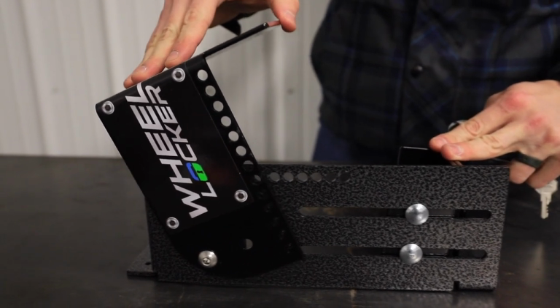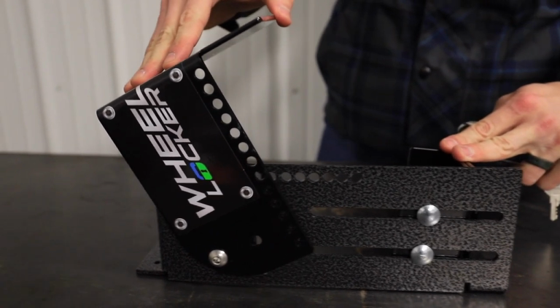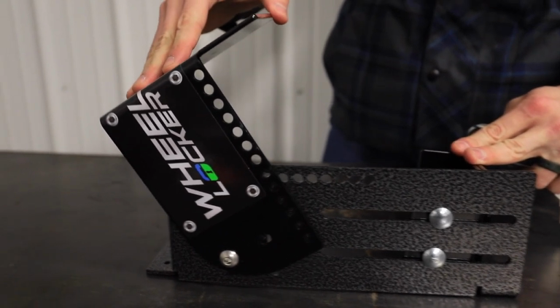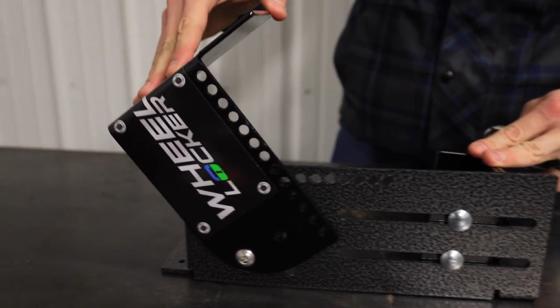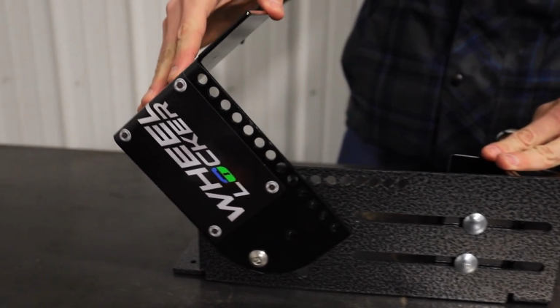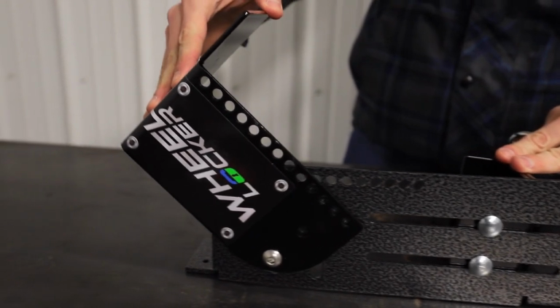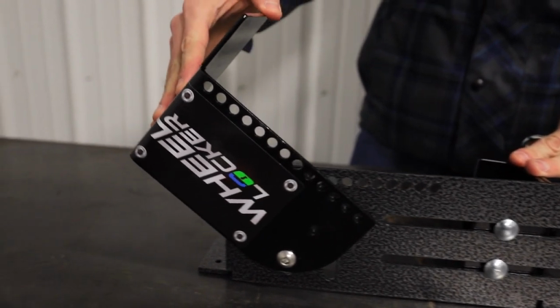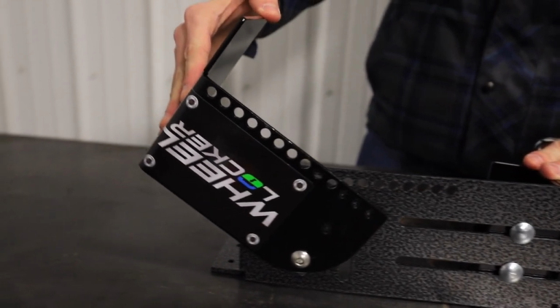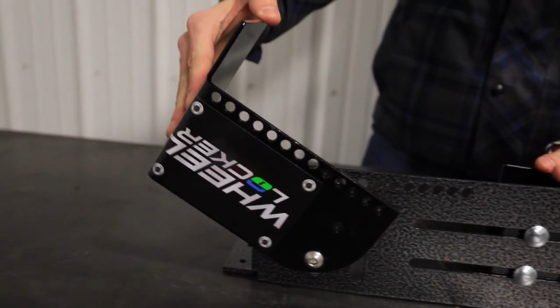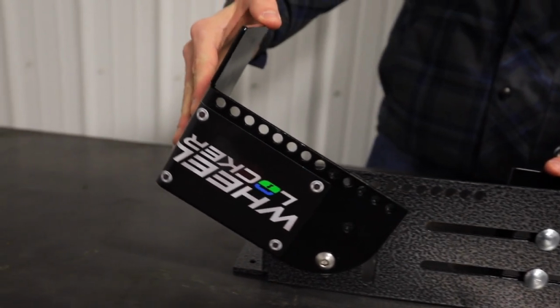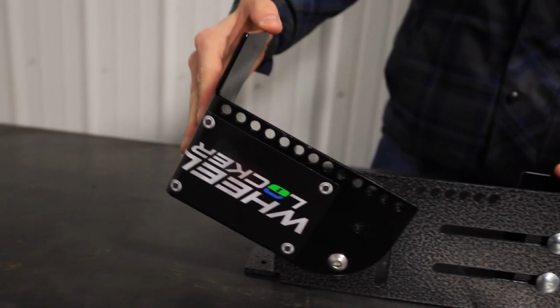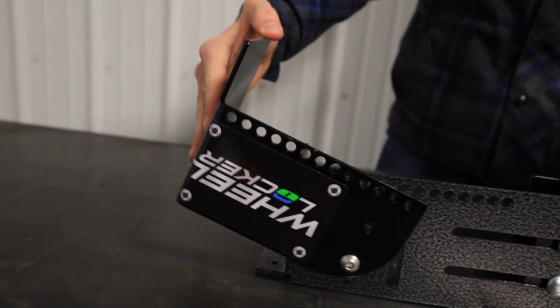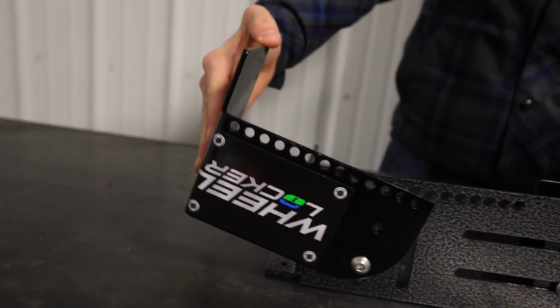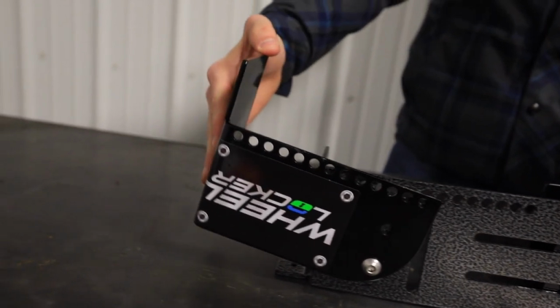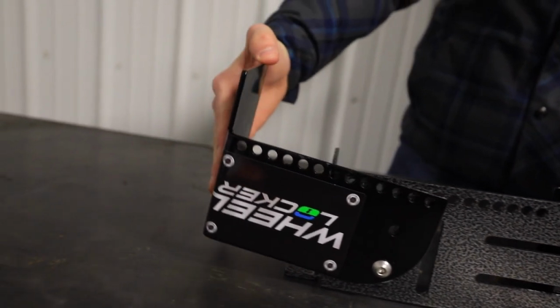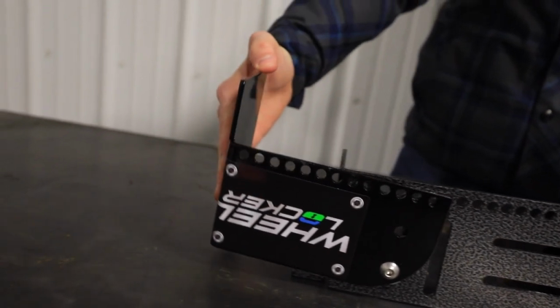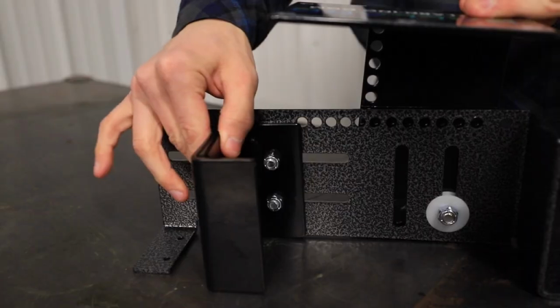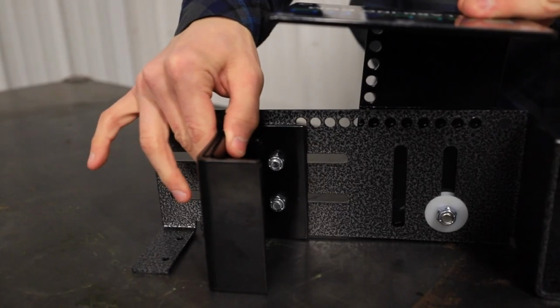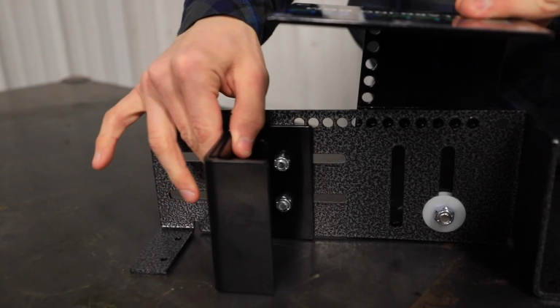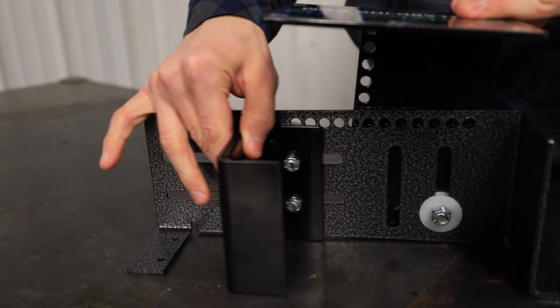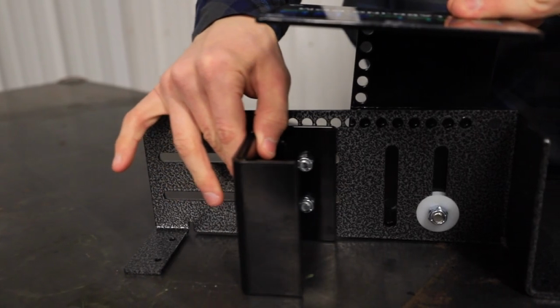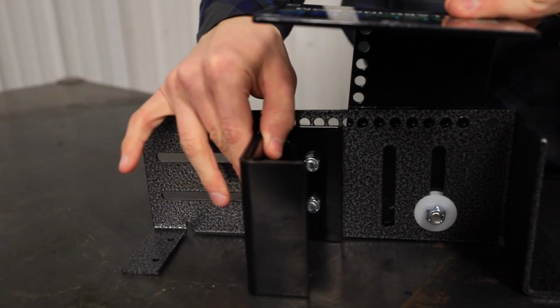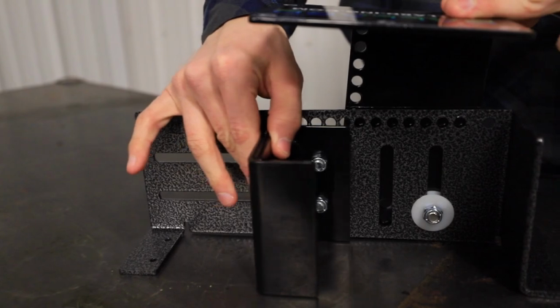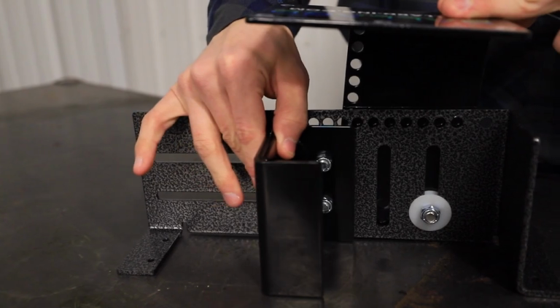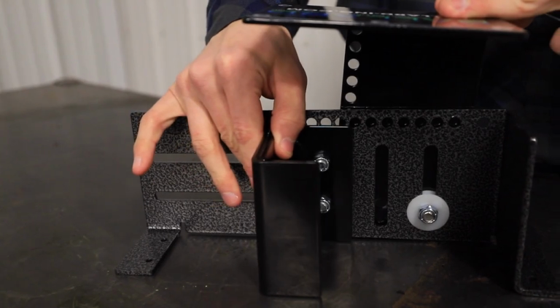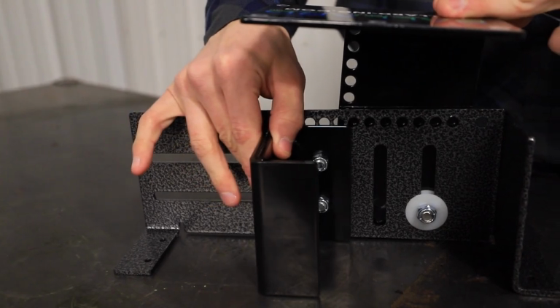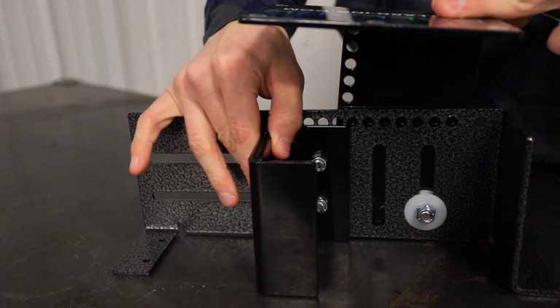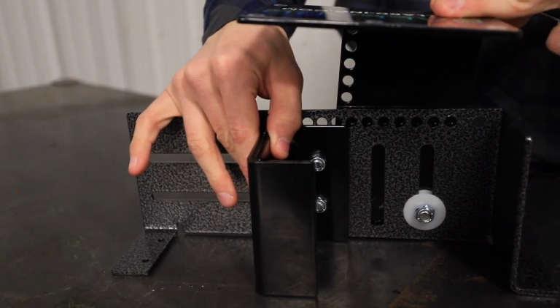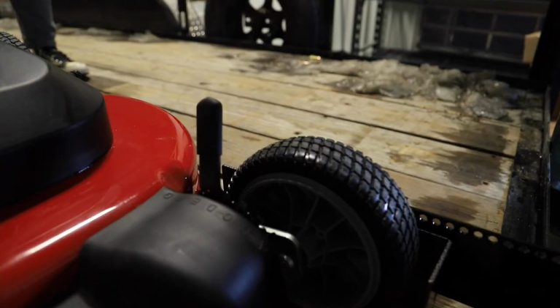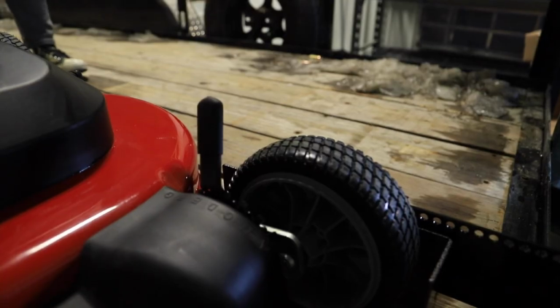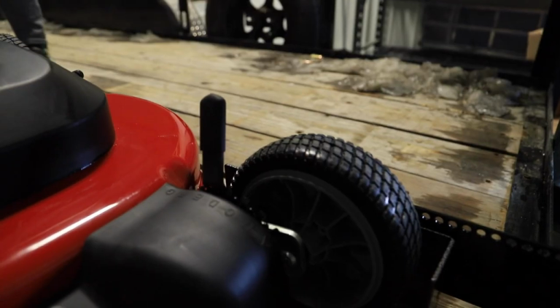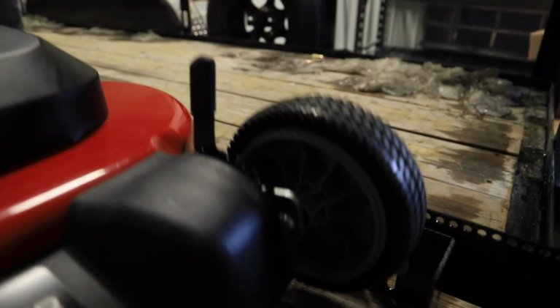Again guys, this is fully adjustable in and out. Locks it in place. Simple to take it in and take it out.